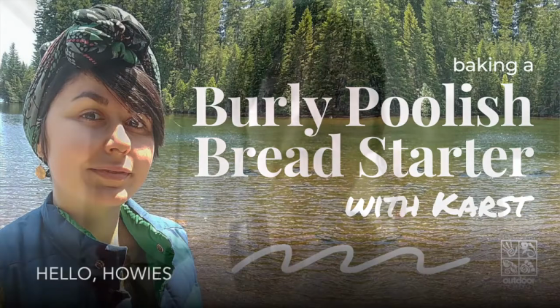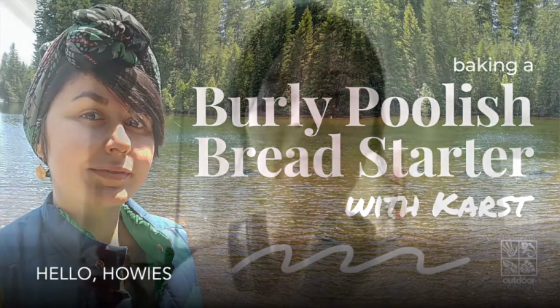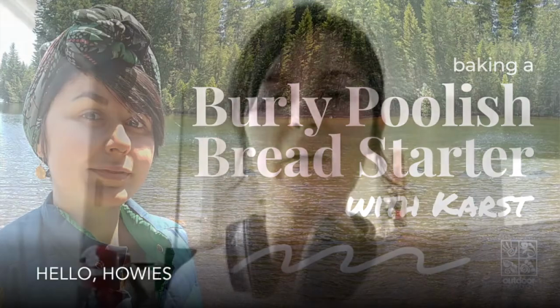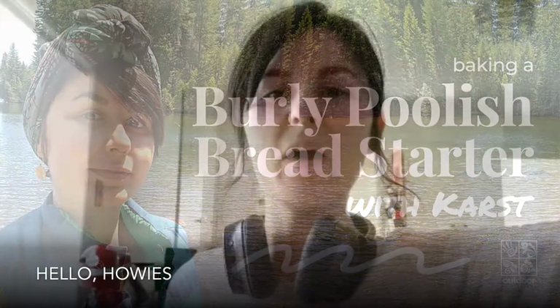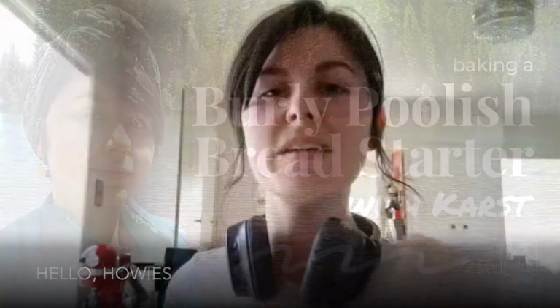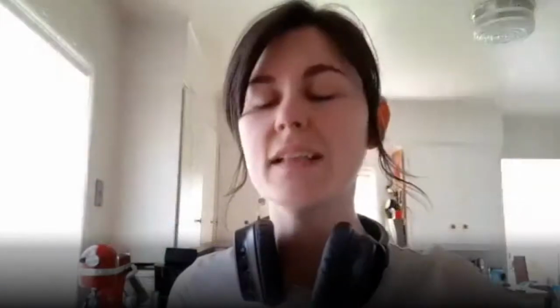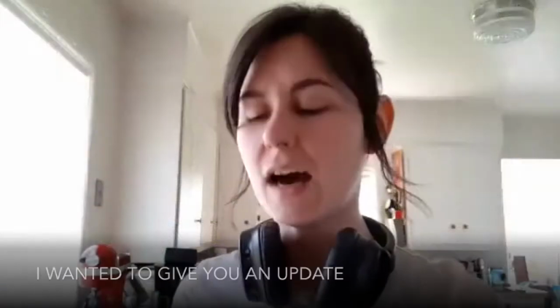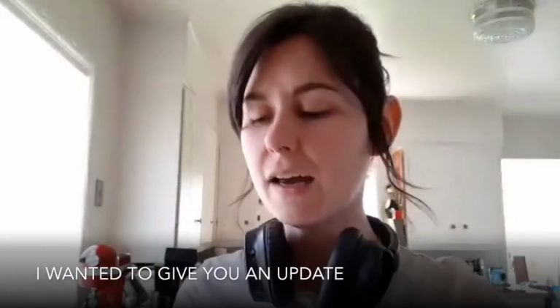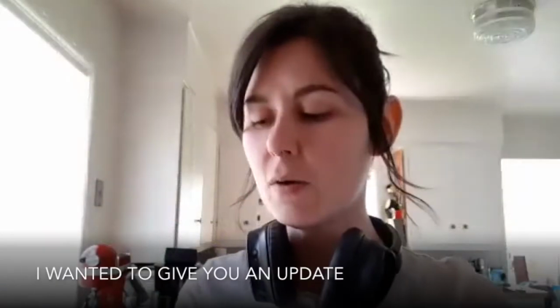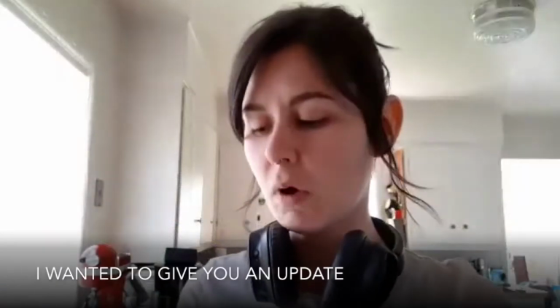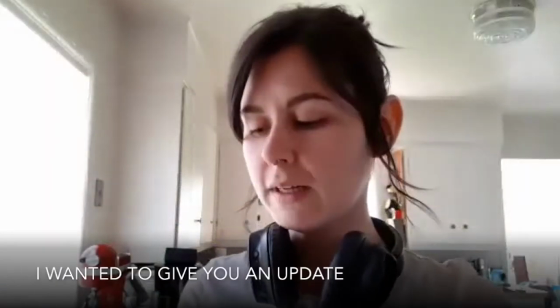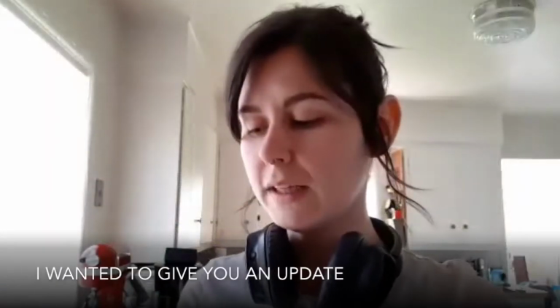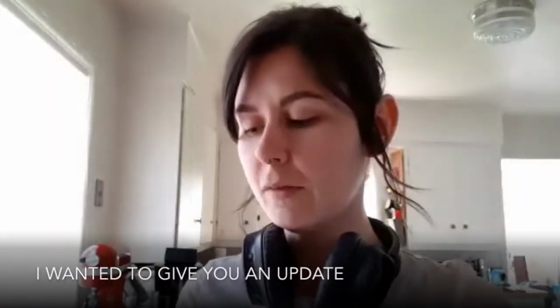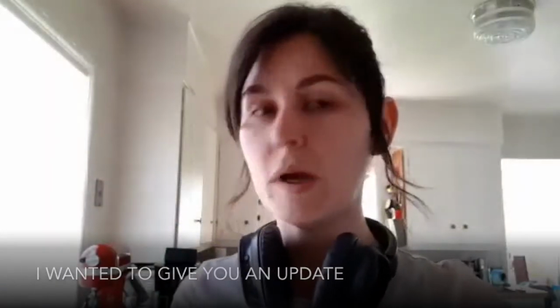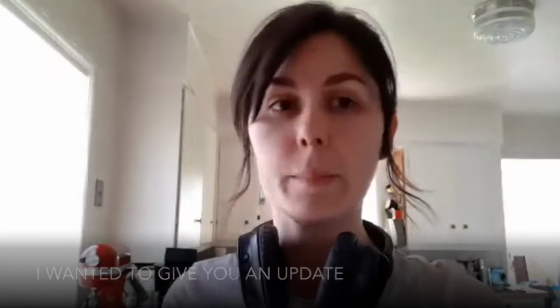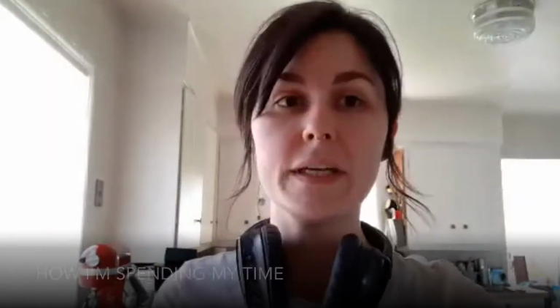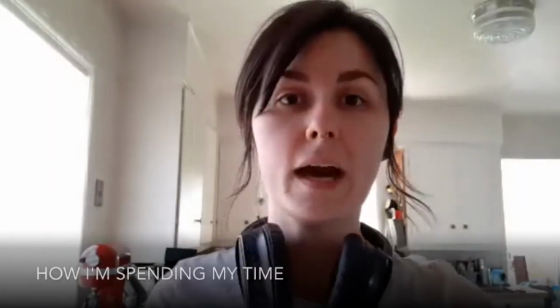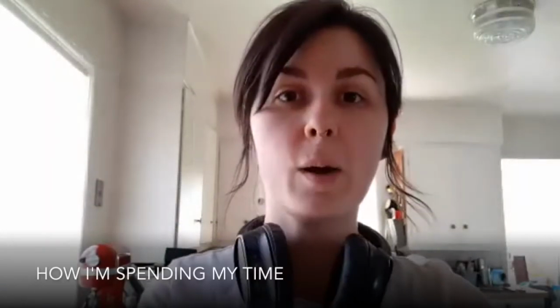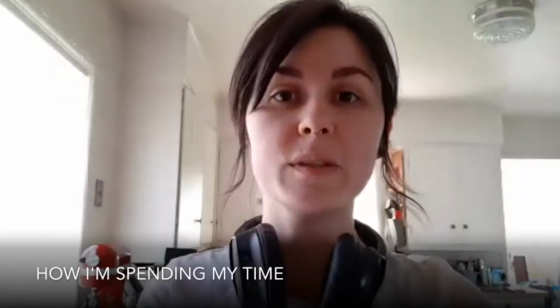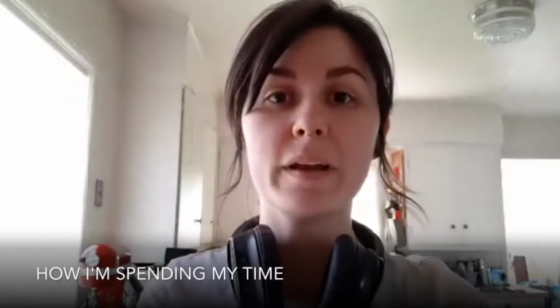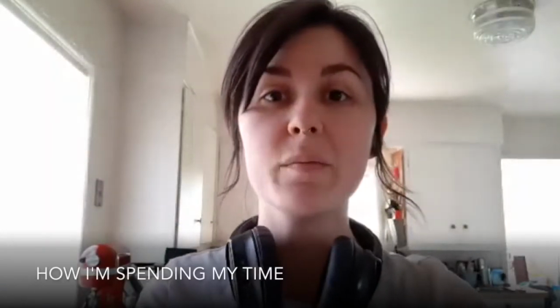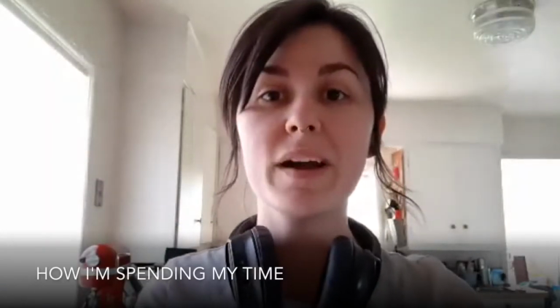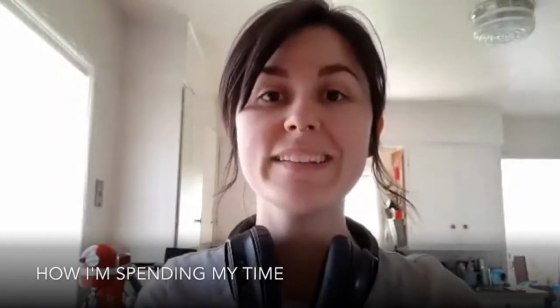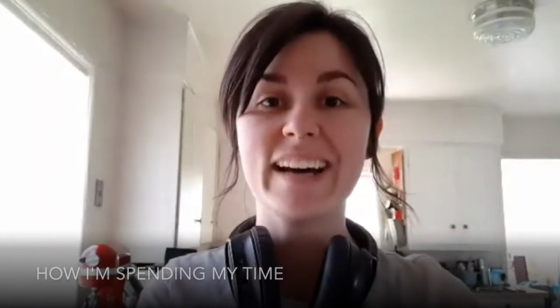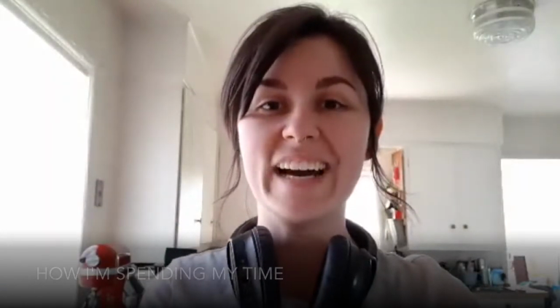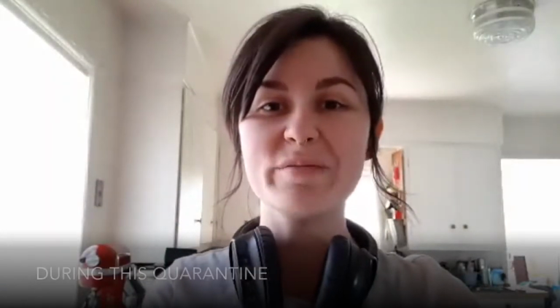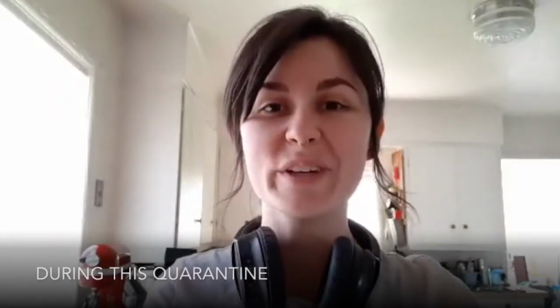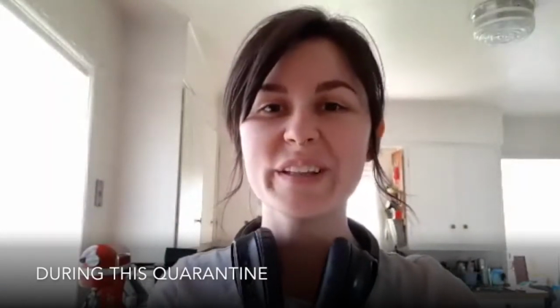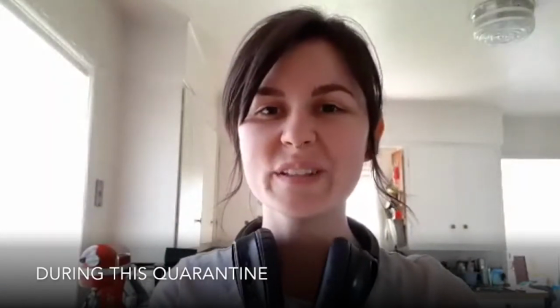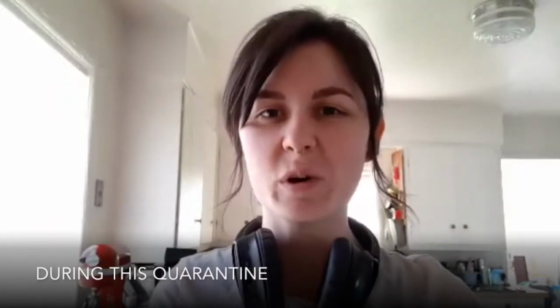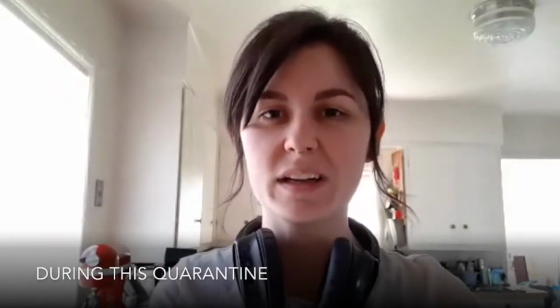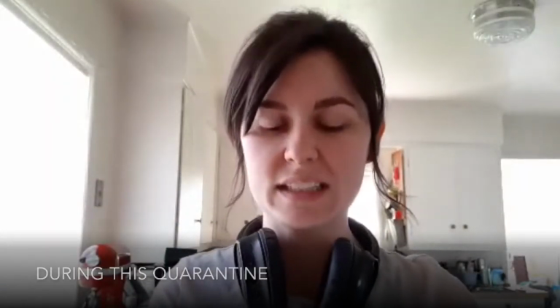Hello Howies! I wanted to give you an update on how I'm spending my time during this quarantine.